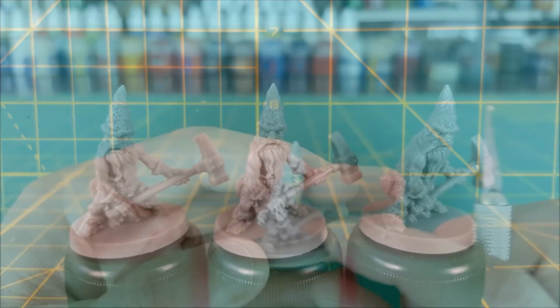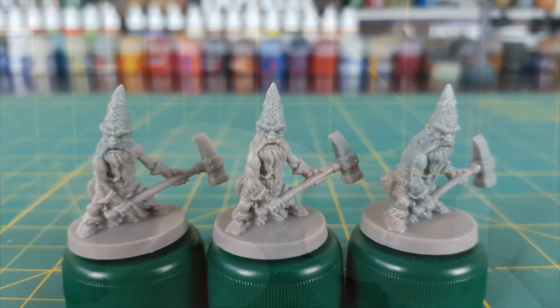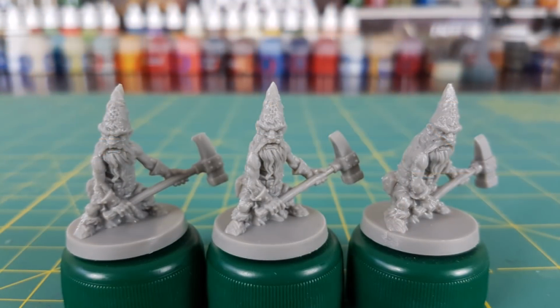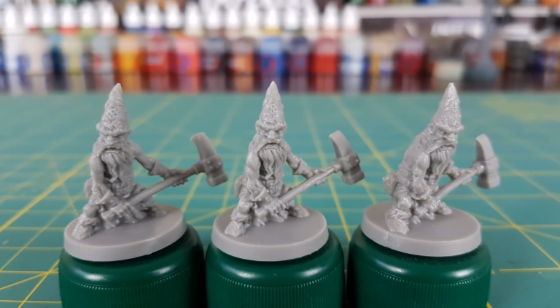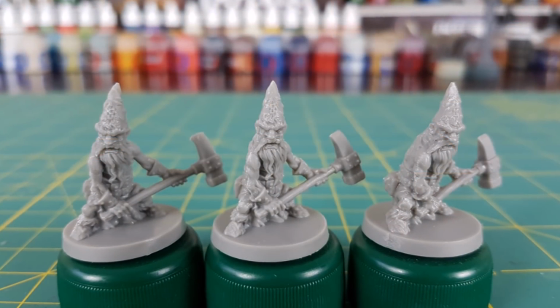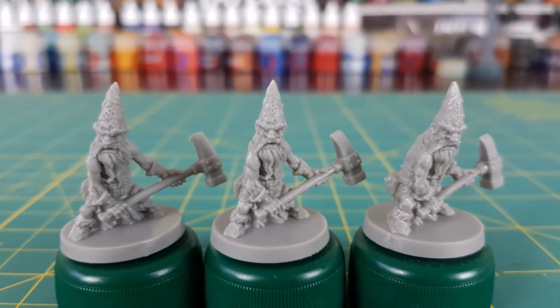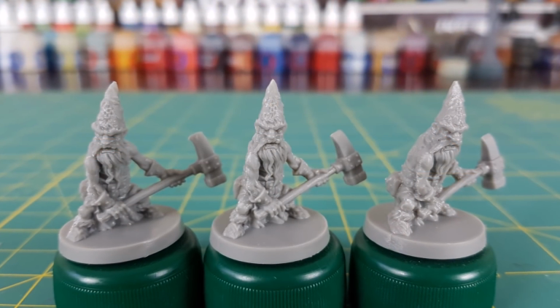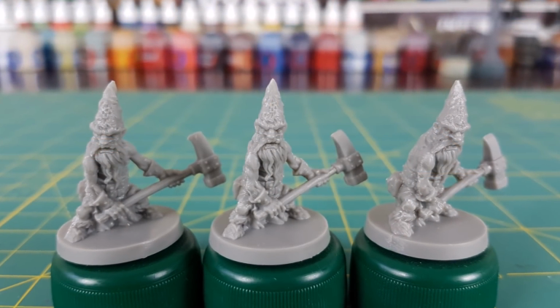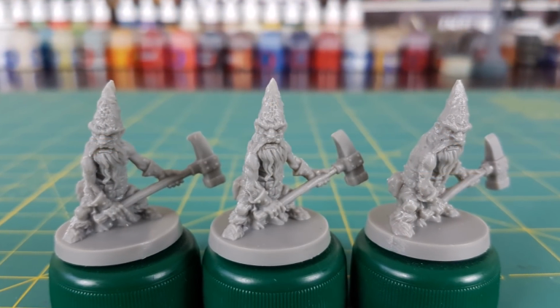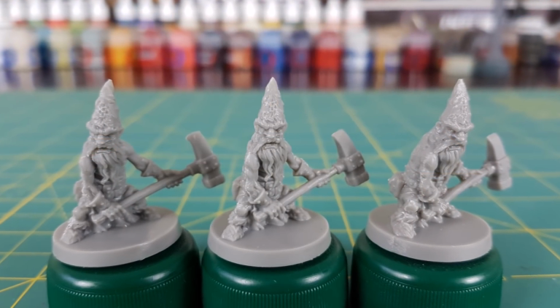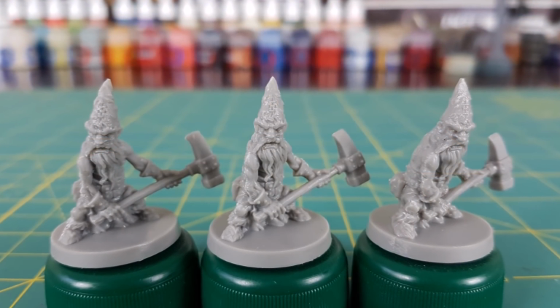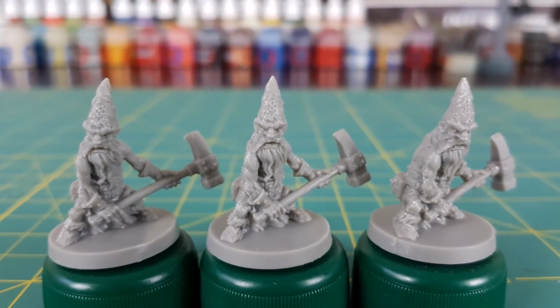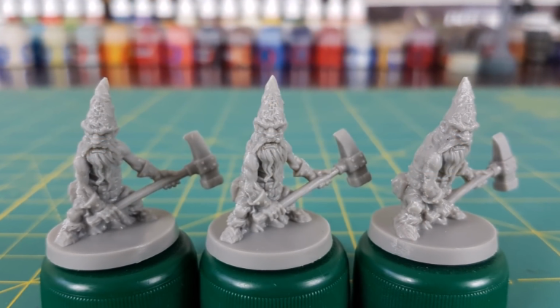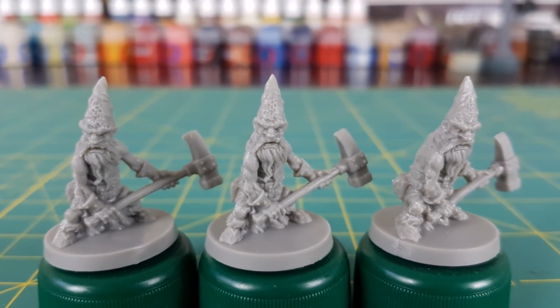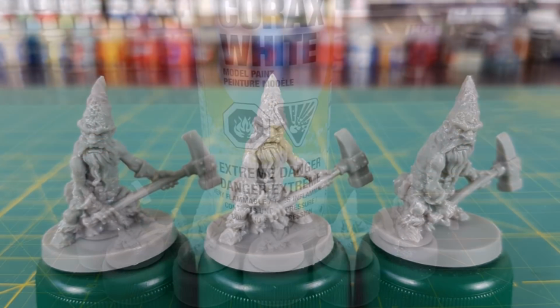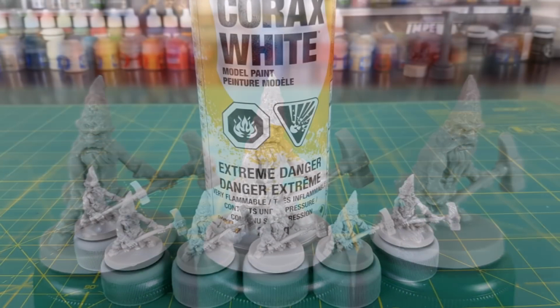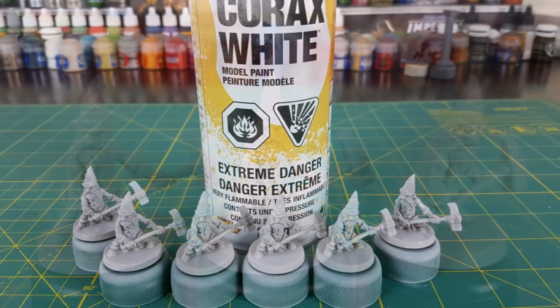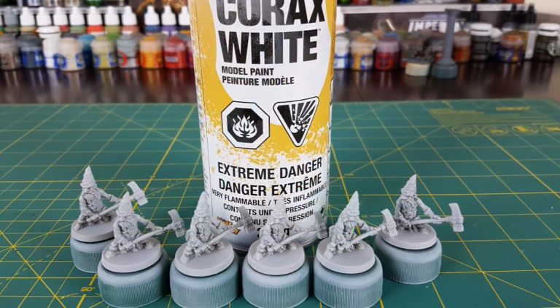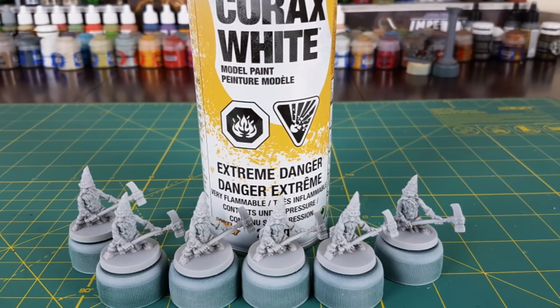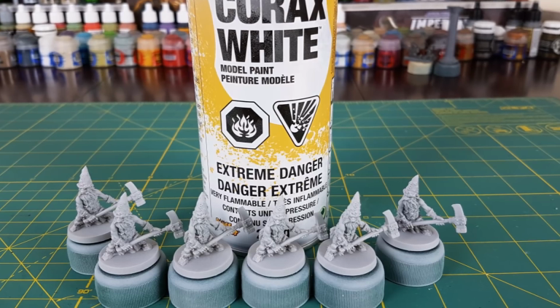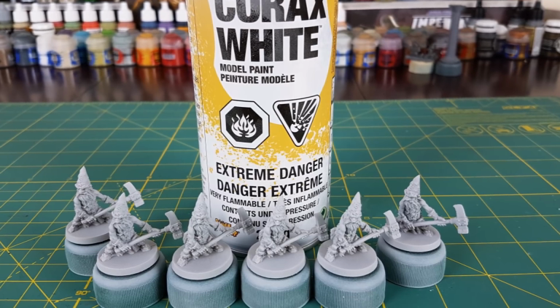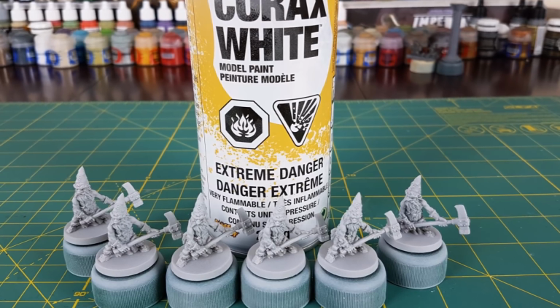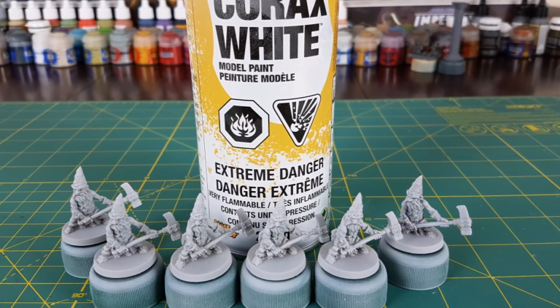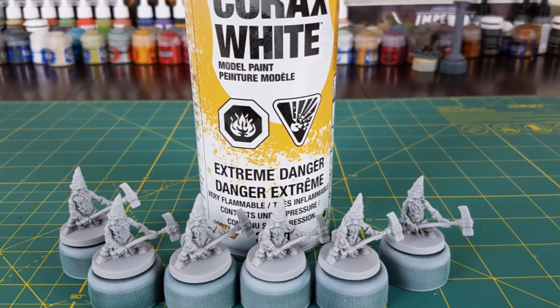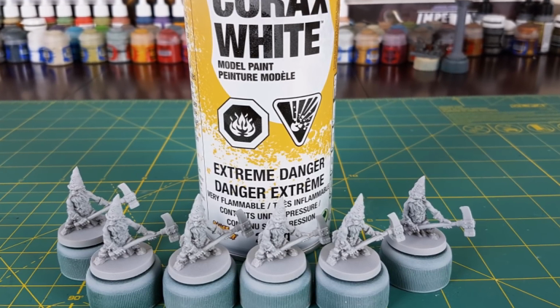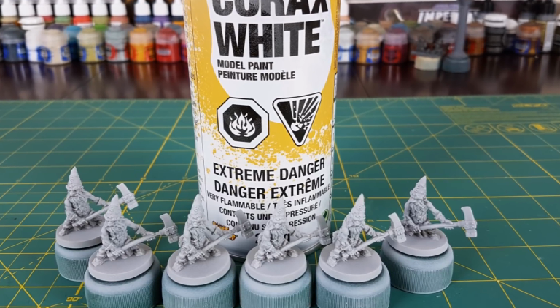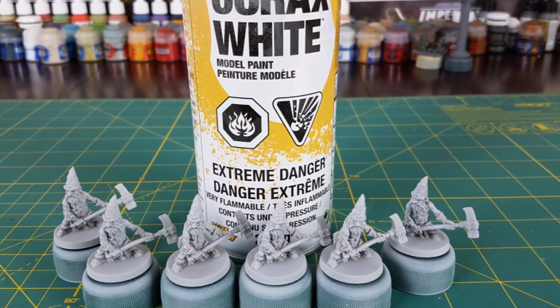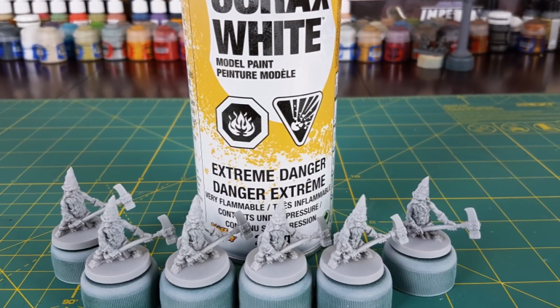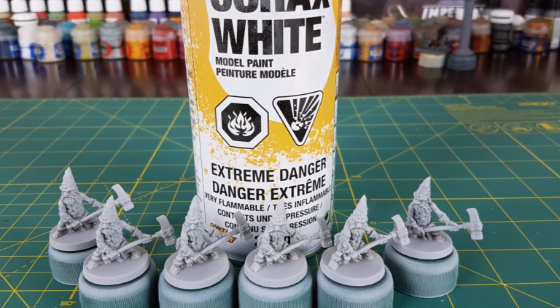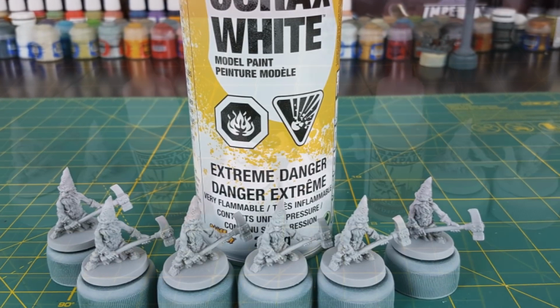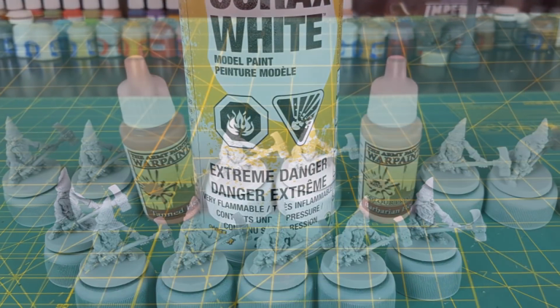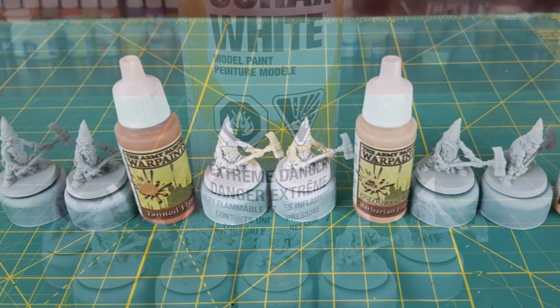Once the dwarves are cleaned up, I'm then going to mount them on bottle caps and prime them with Corax White. When using quick shade, you're best off using a bright primer.